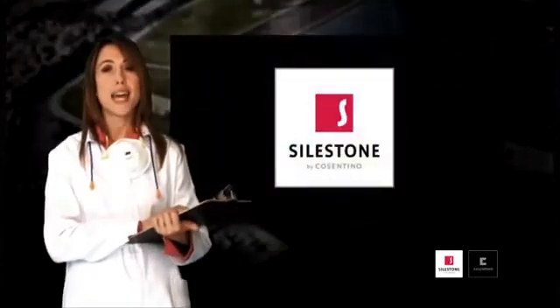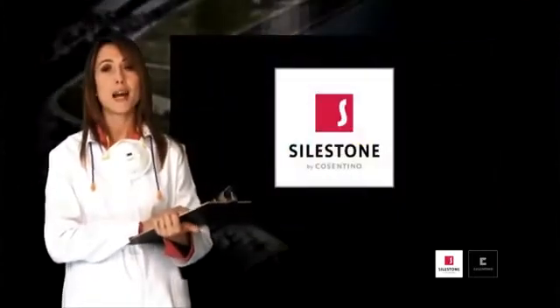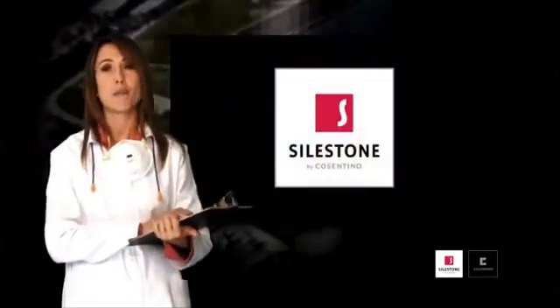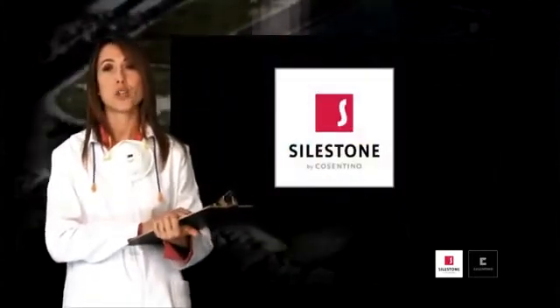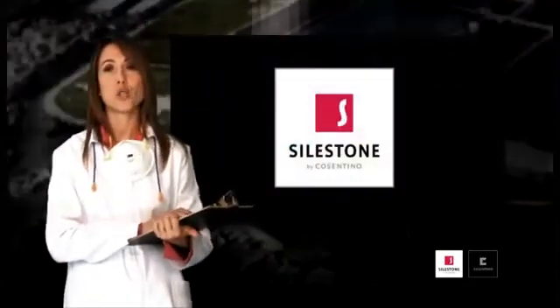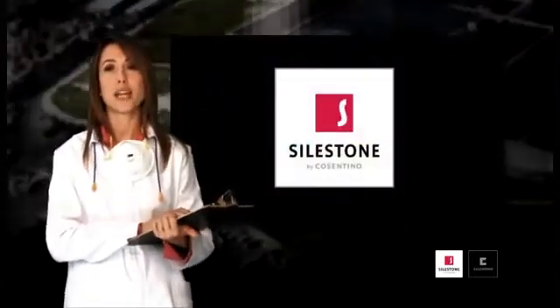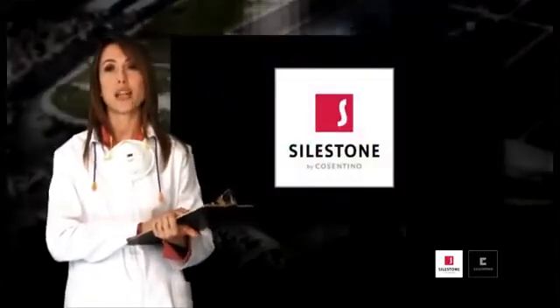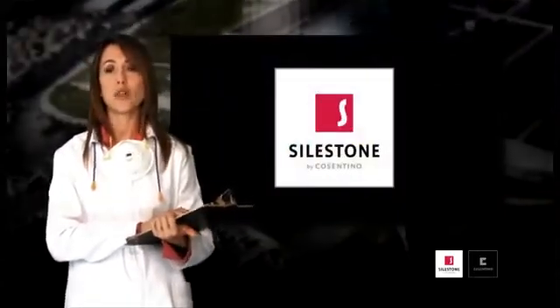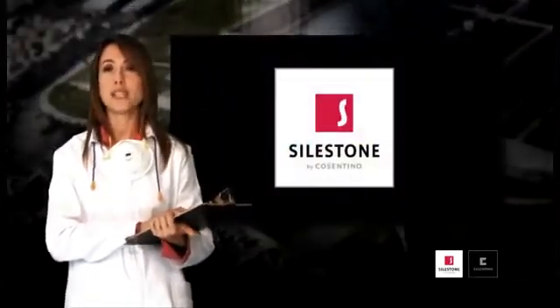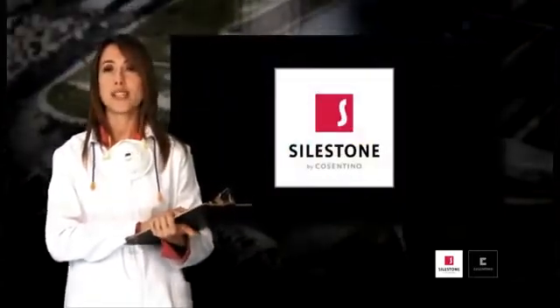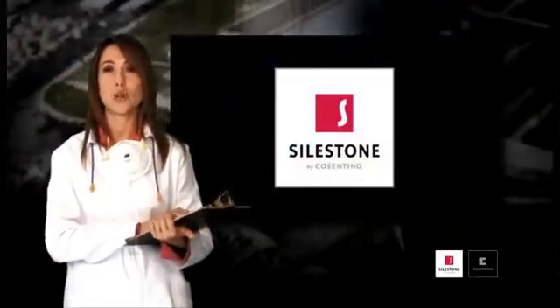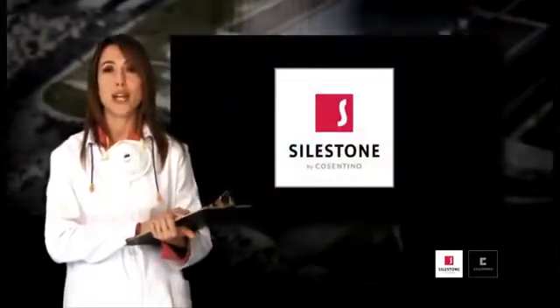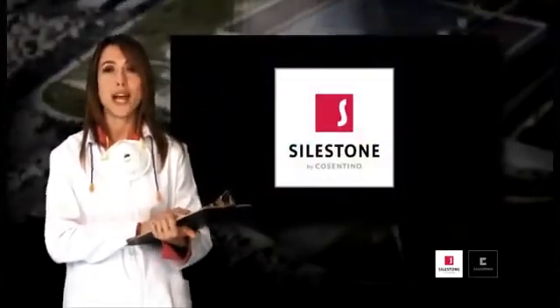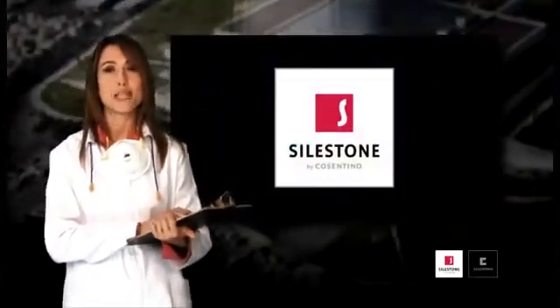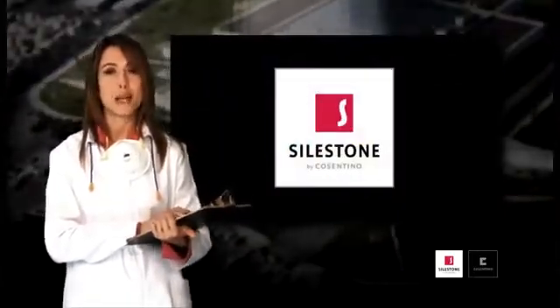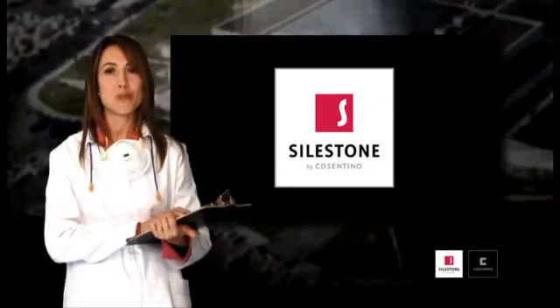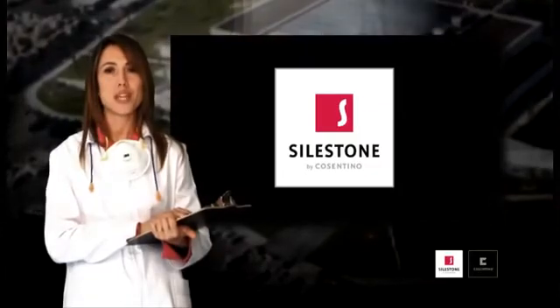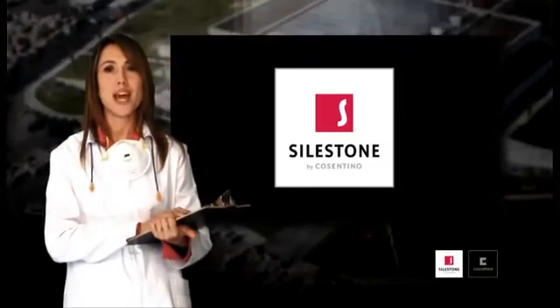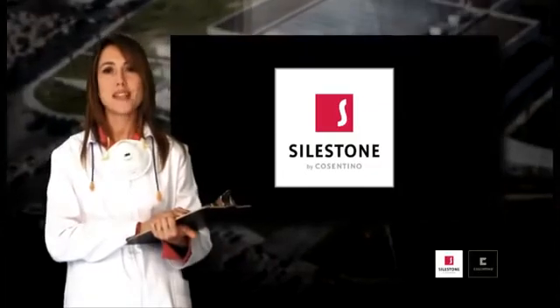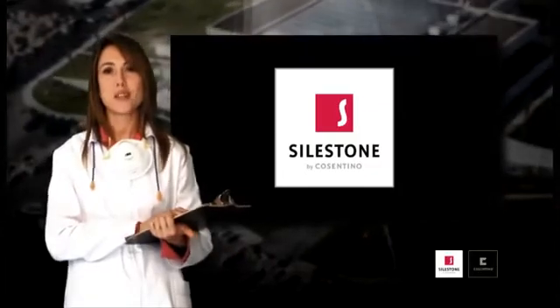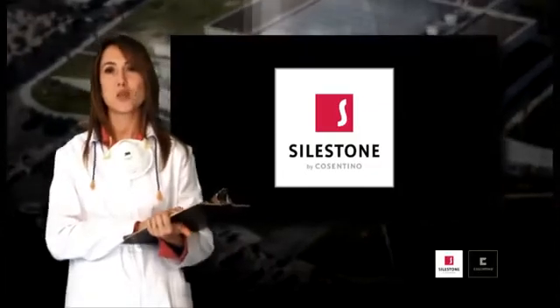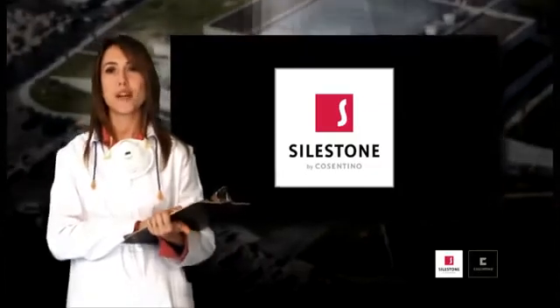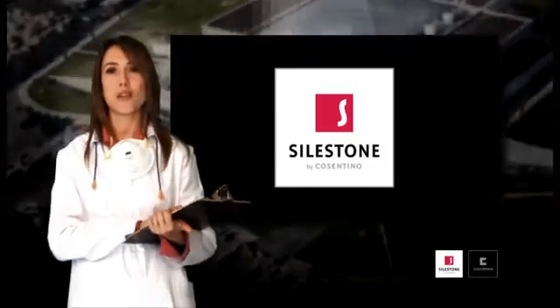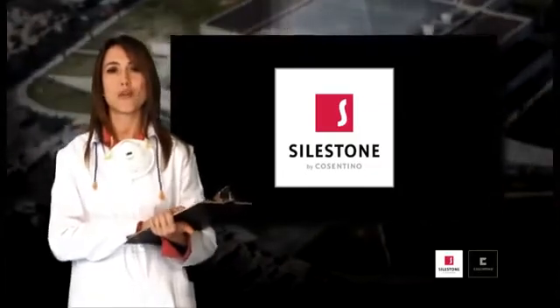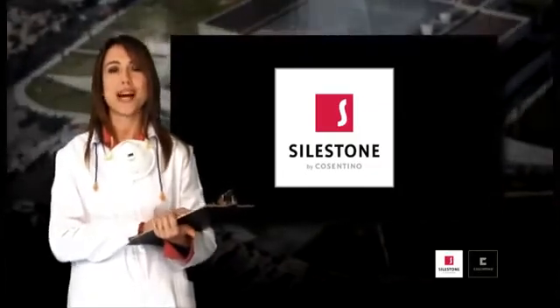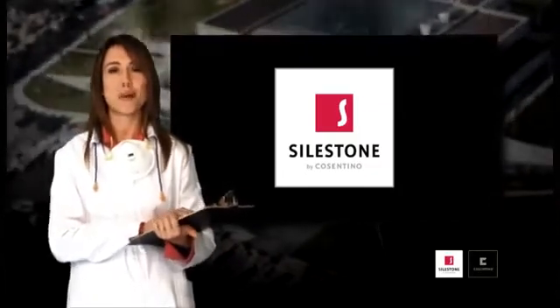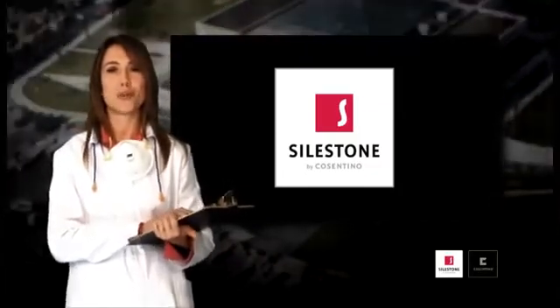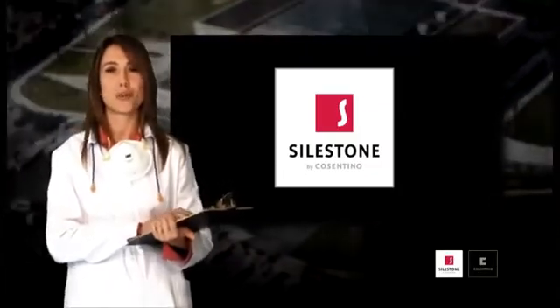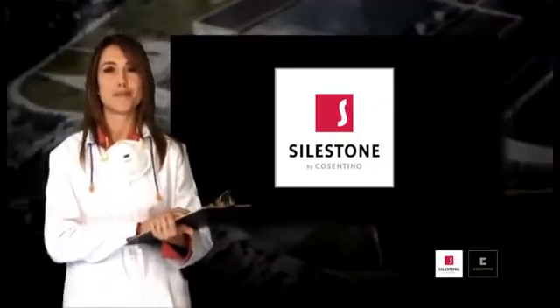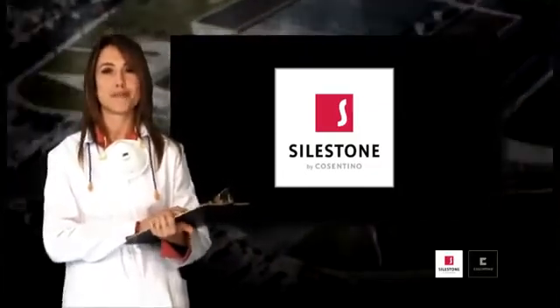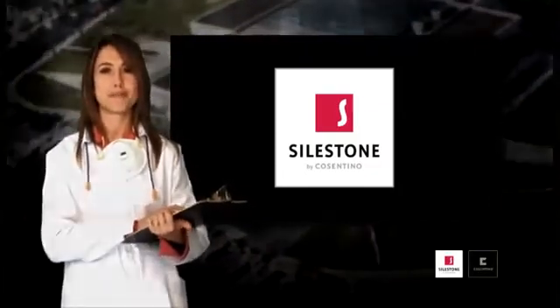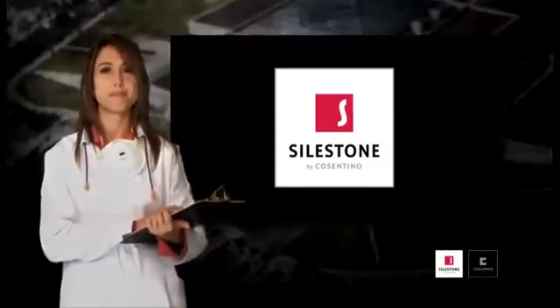Here, the process of creating Silestone finishes. We hope that you have enjoyed the video. Goodbye.